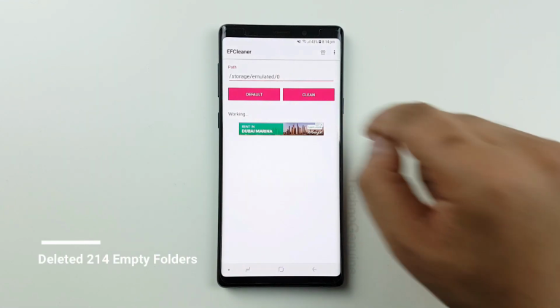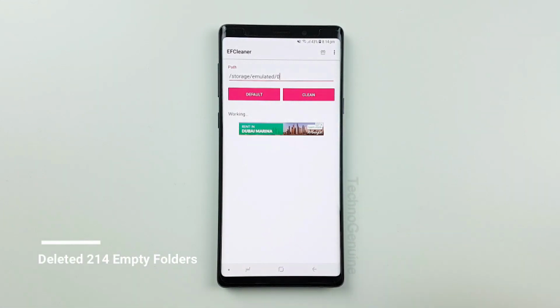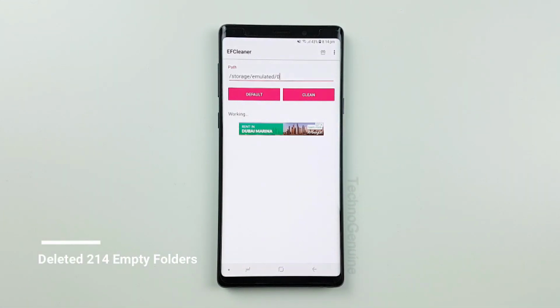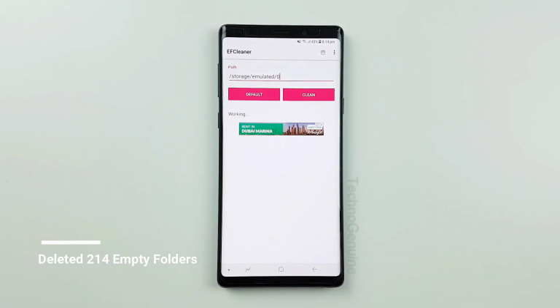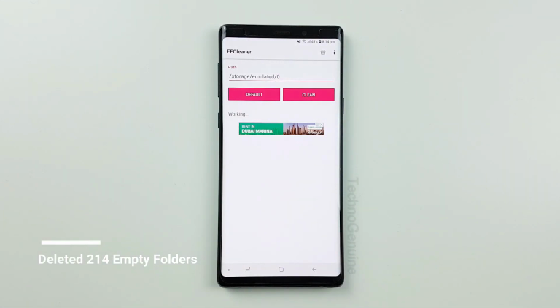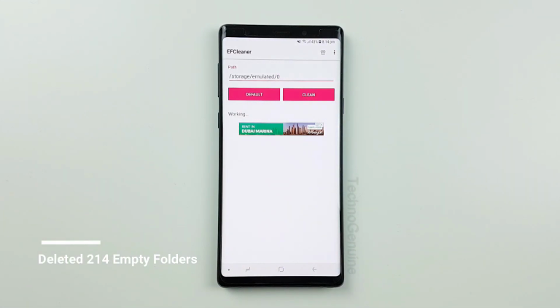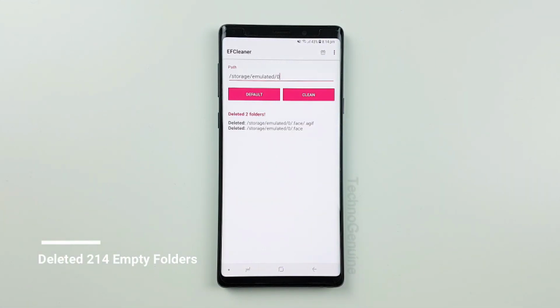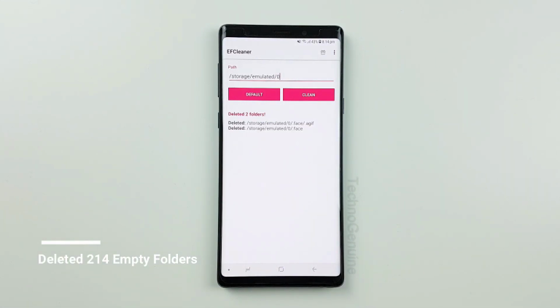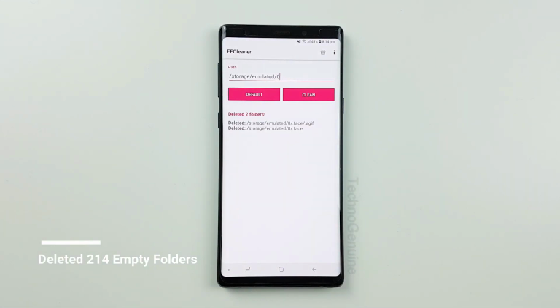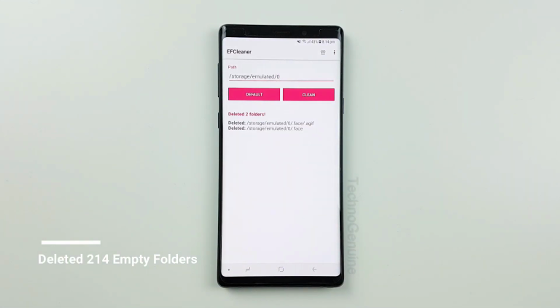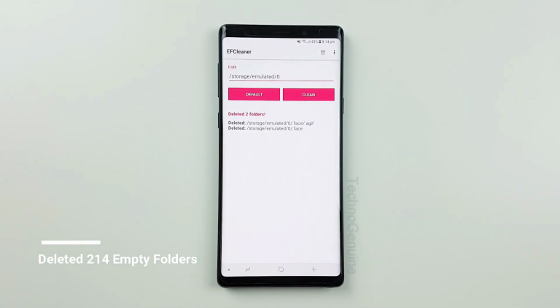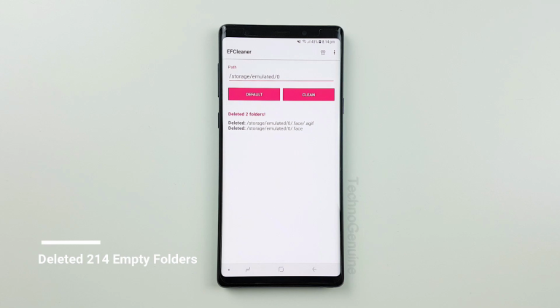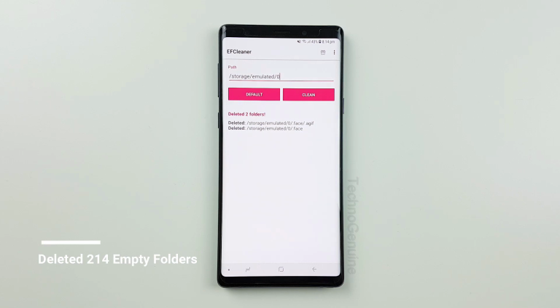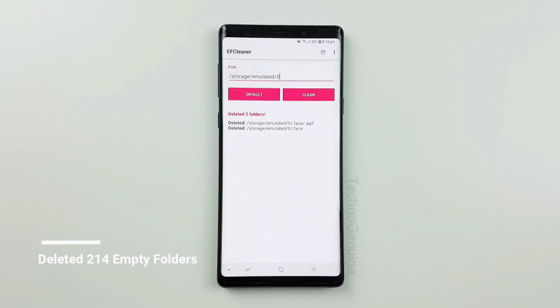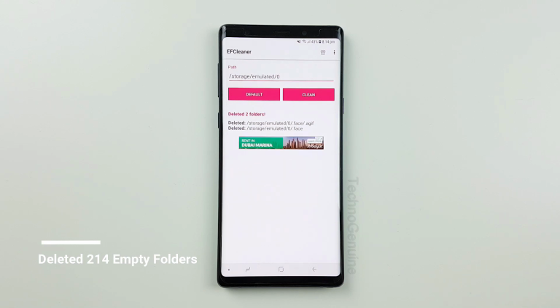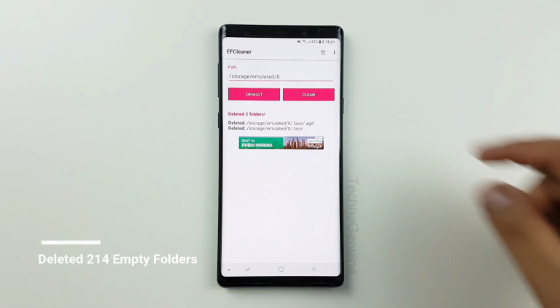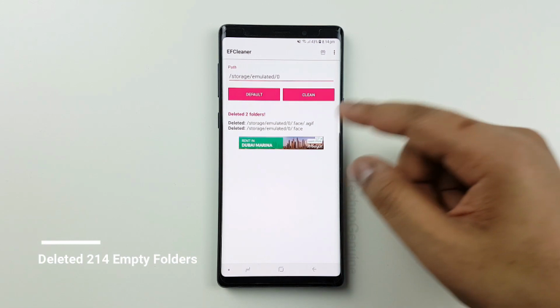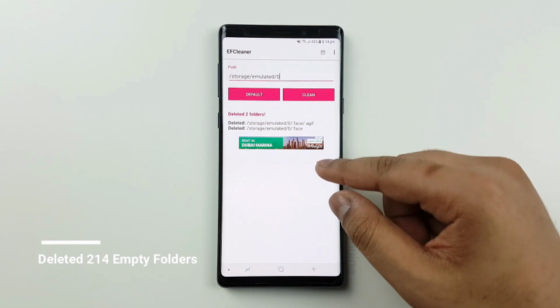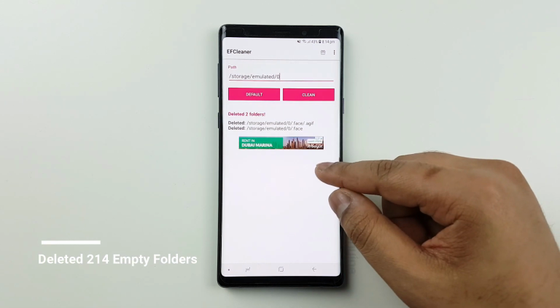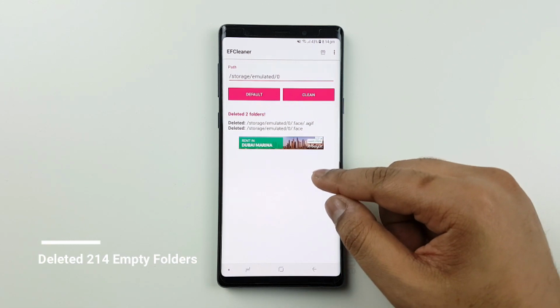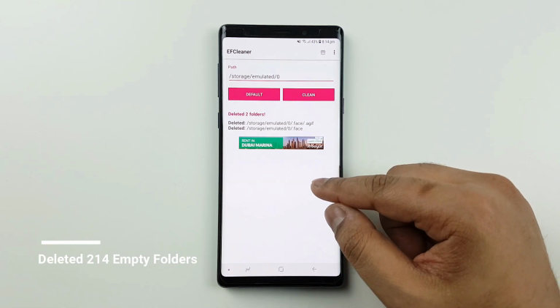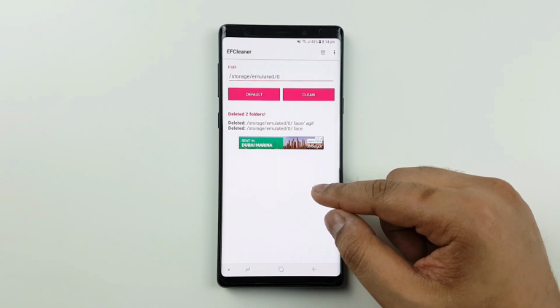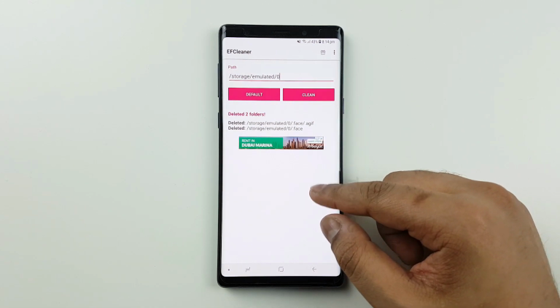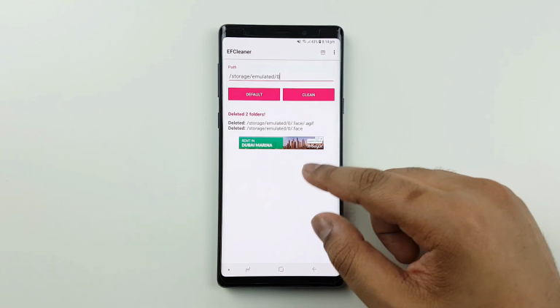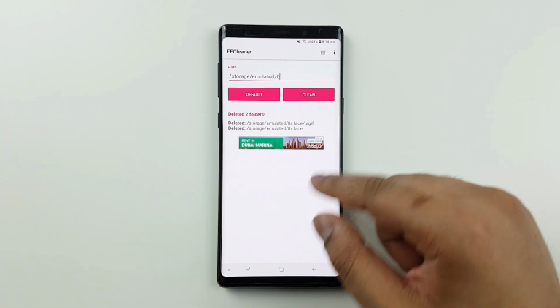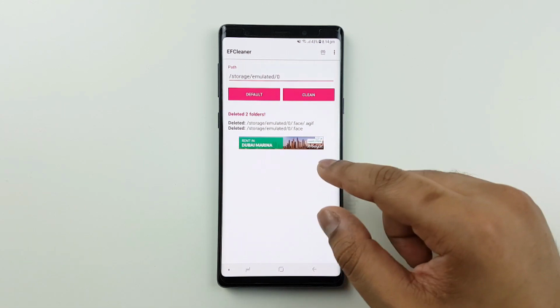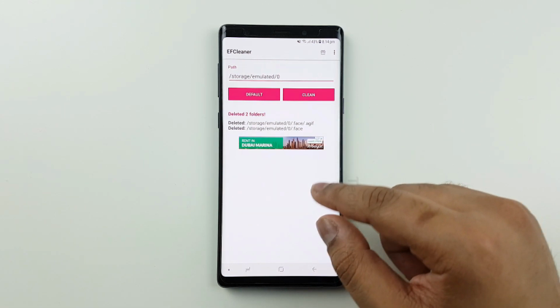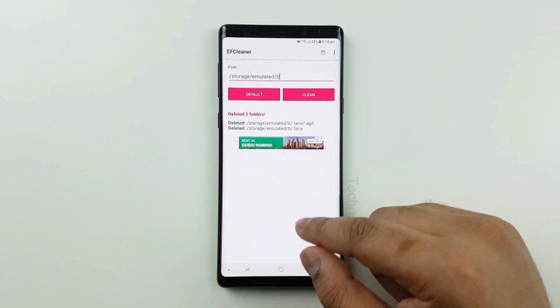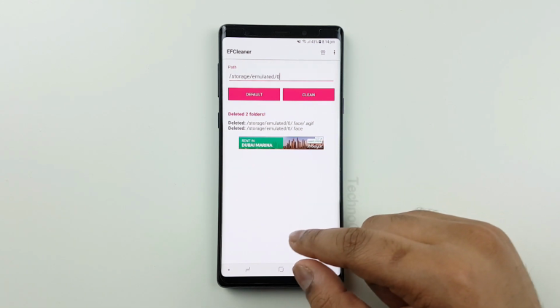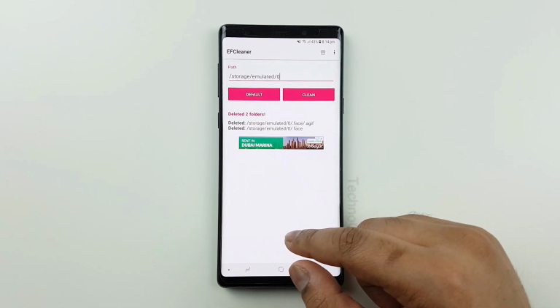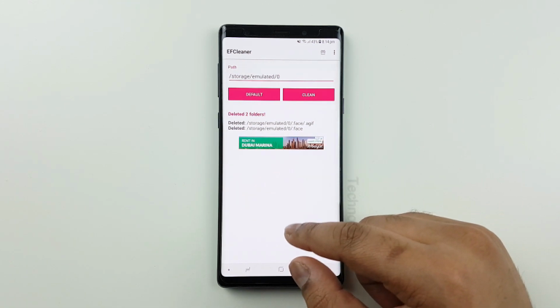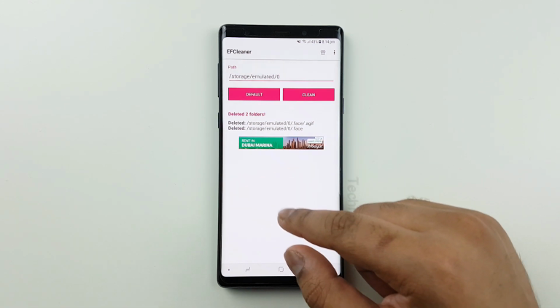It should take less than a few seconds, and it will show you which empty folders have been deleted from your phone.